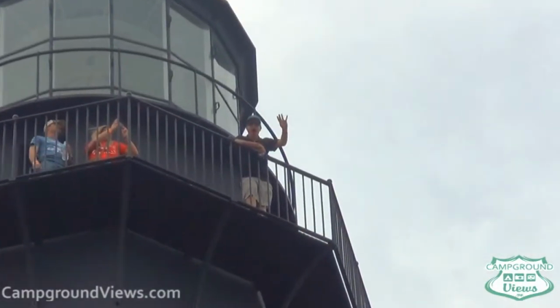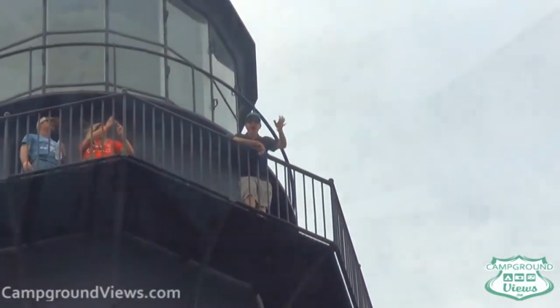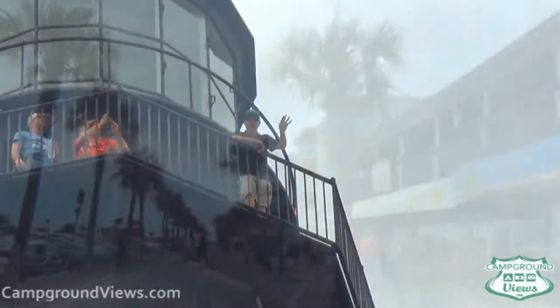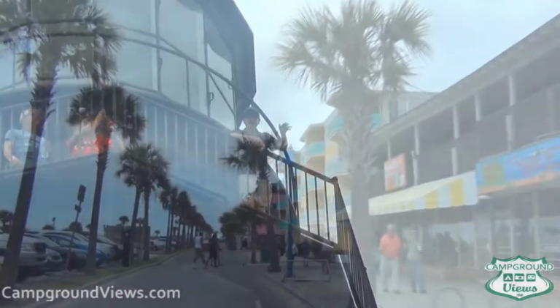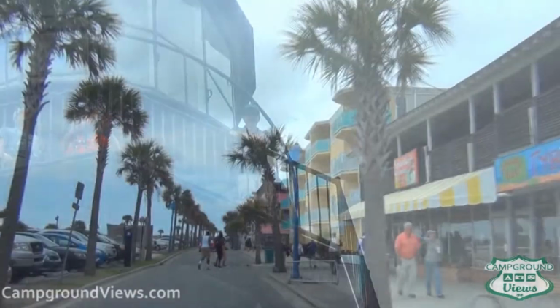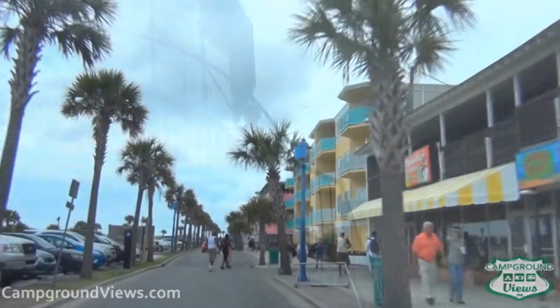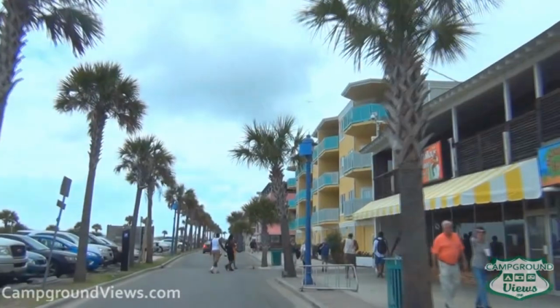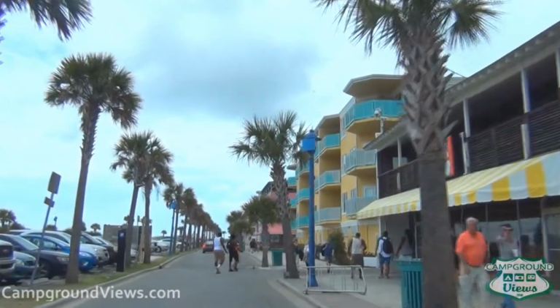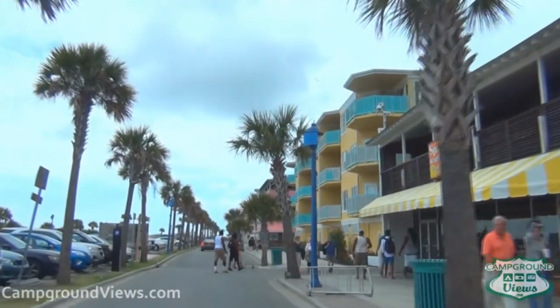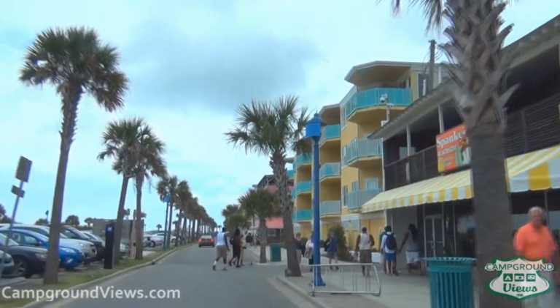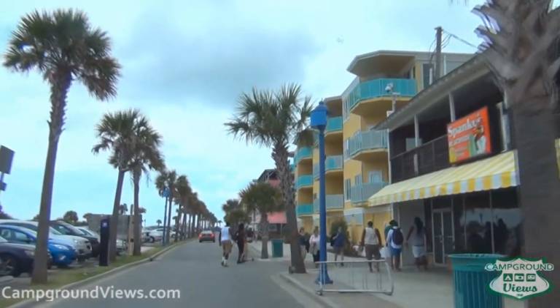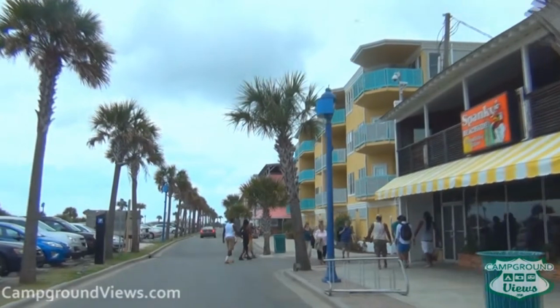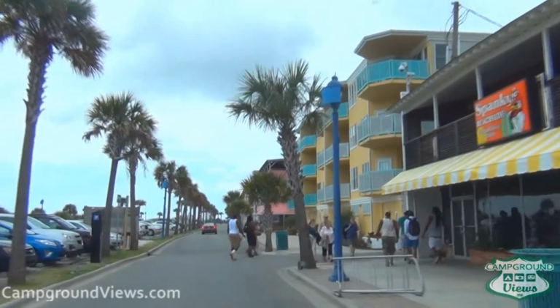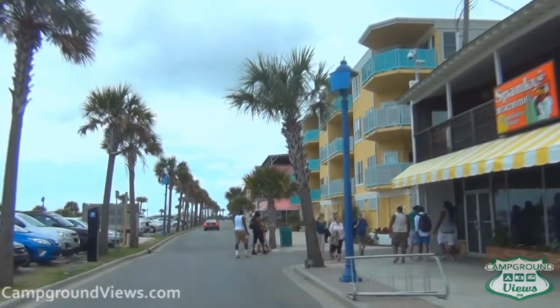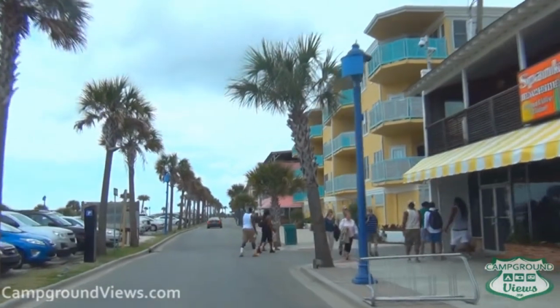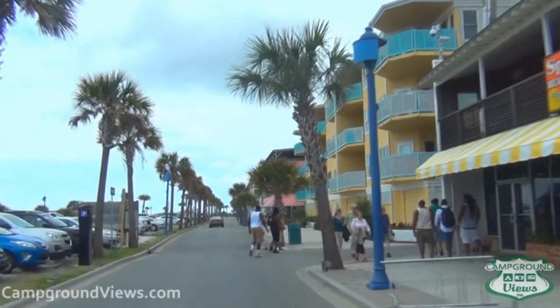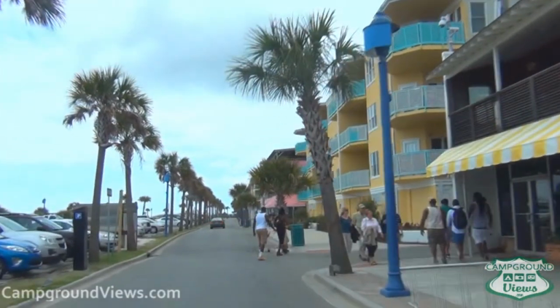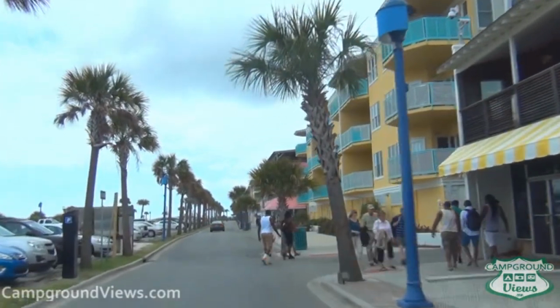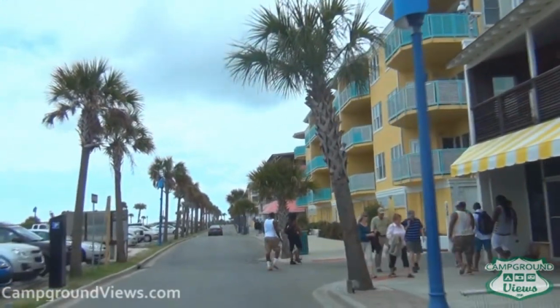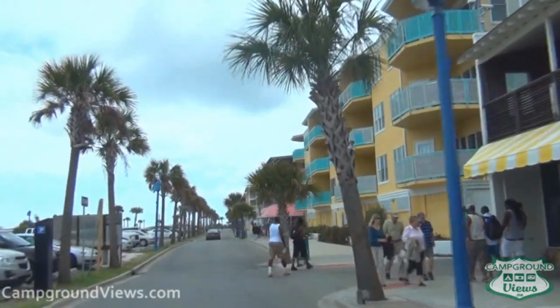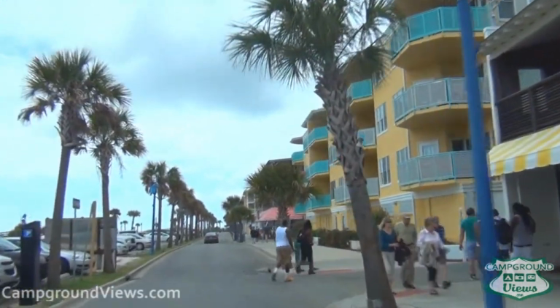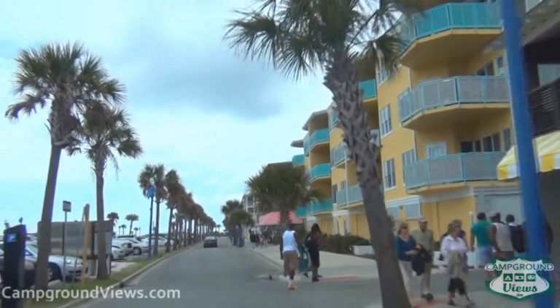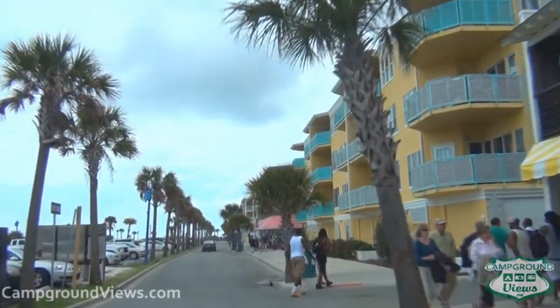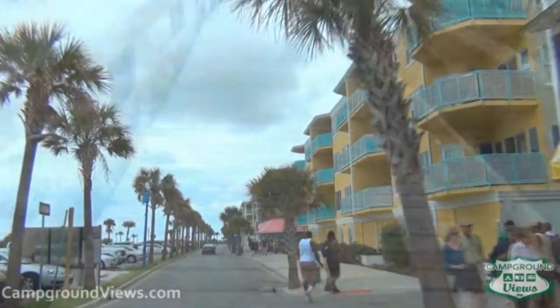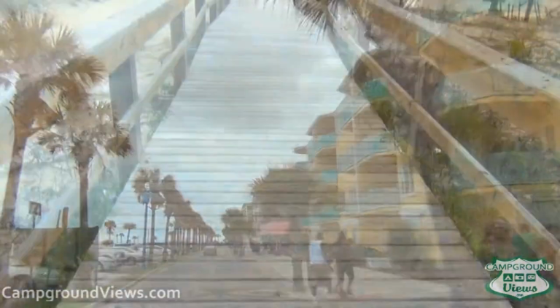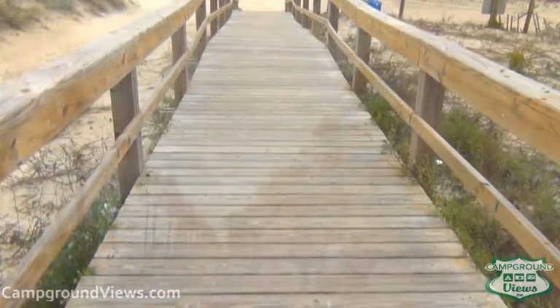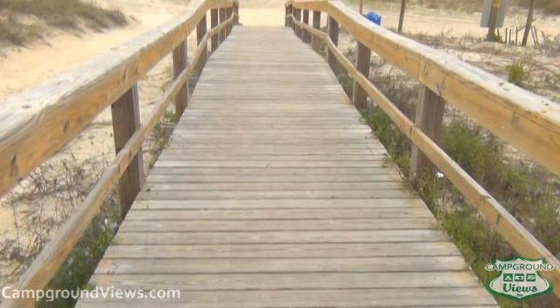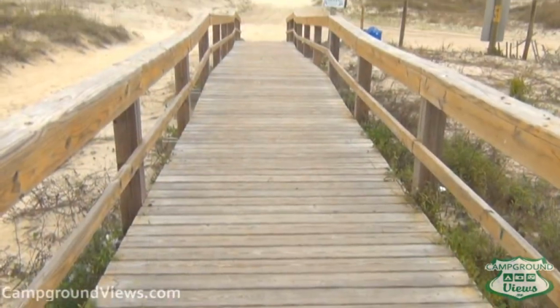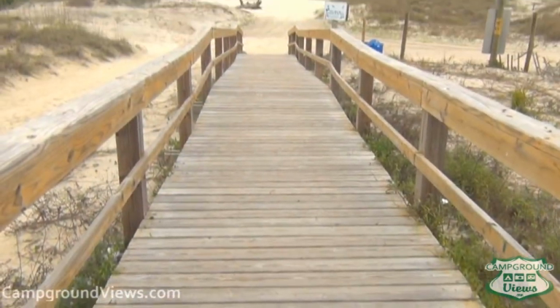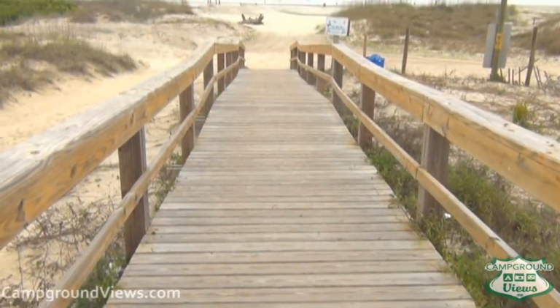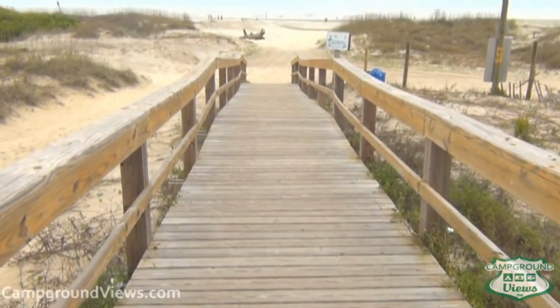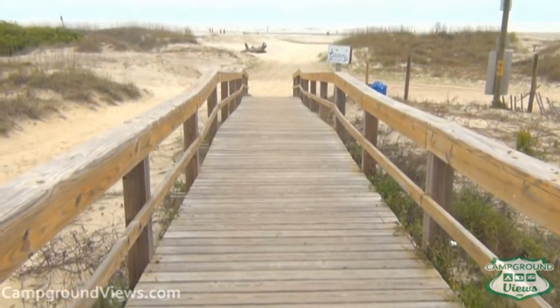Leaving the lighthouse you can tour downtown and stop by the beautiful beaches to enjoy the sand, sun, and waves.